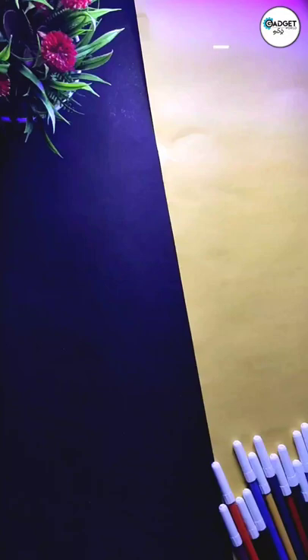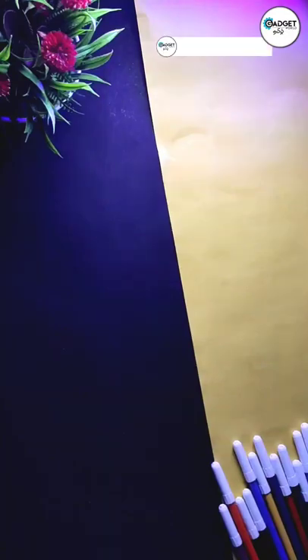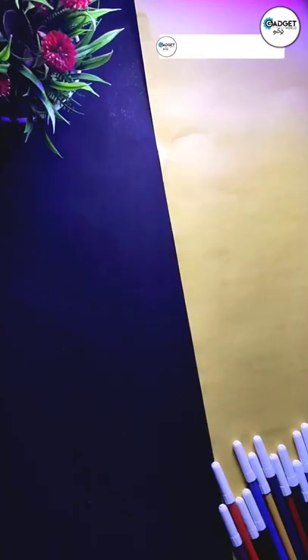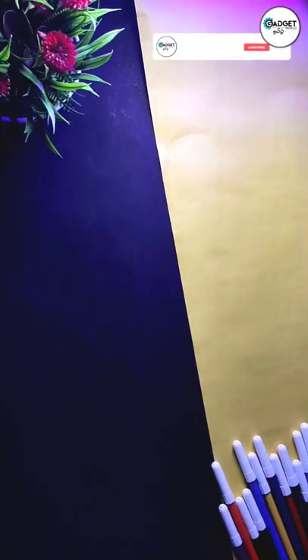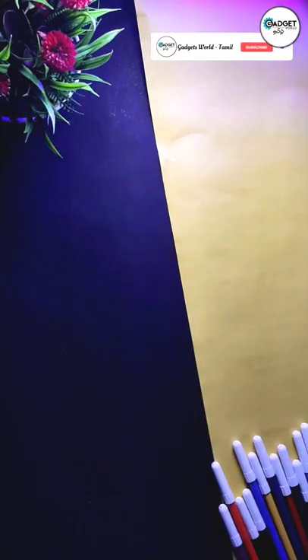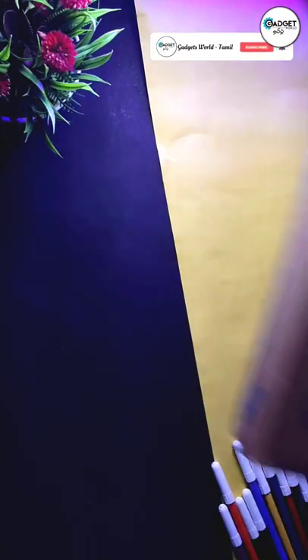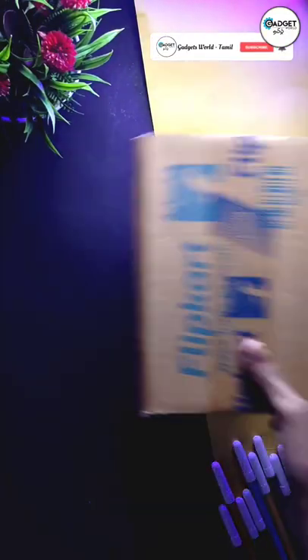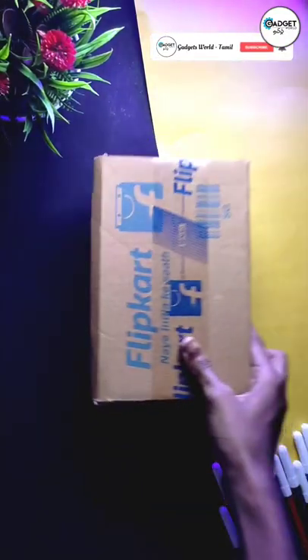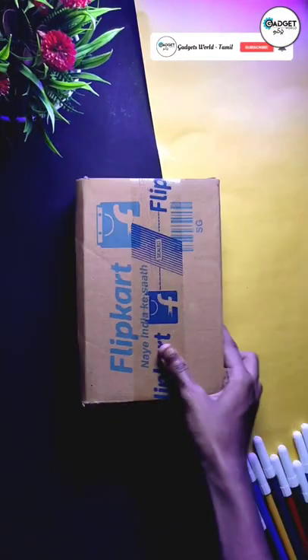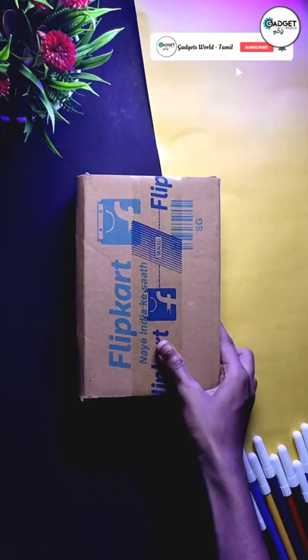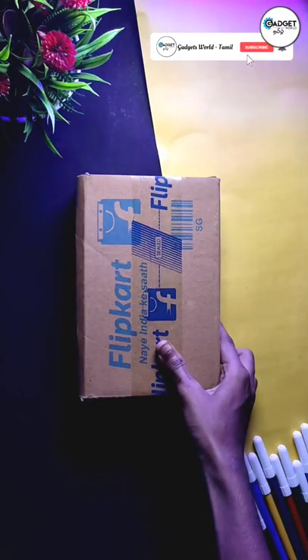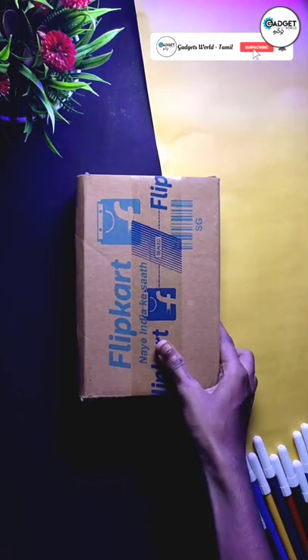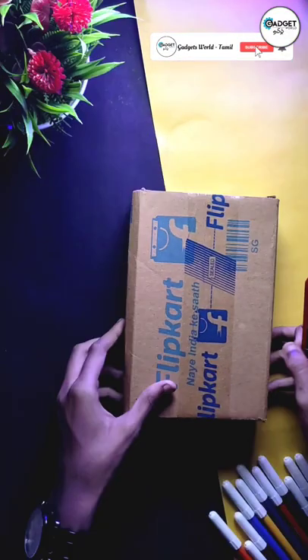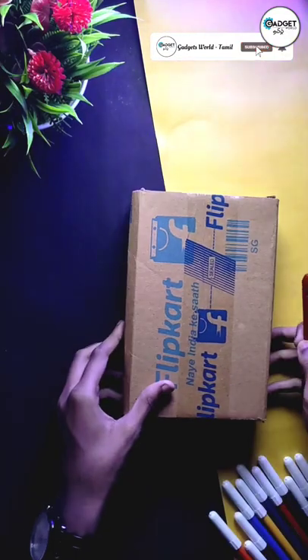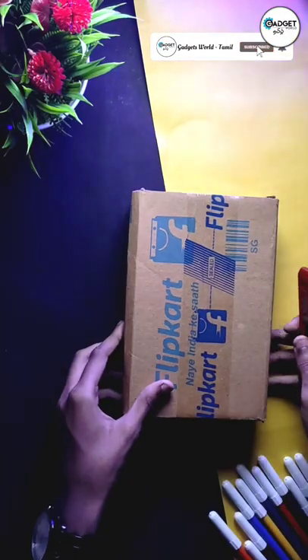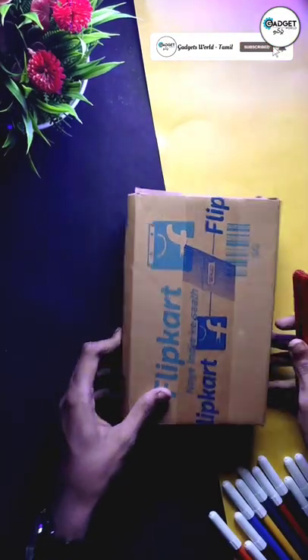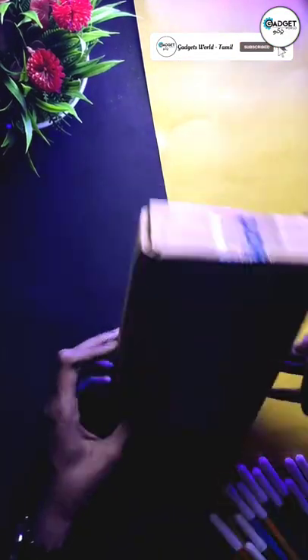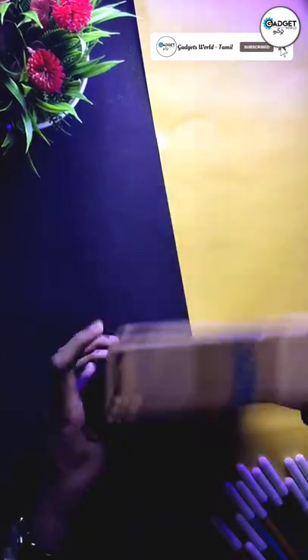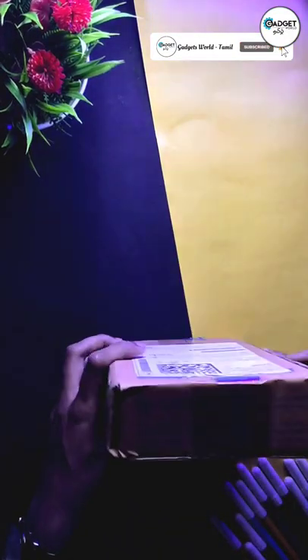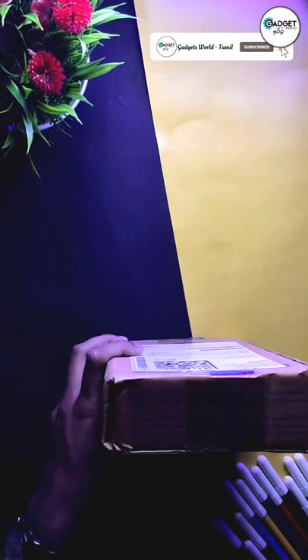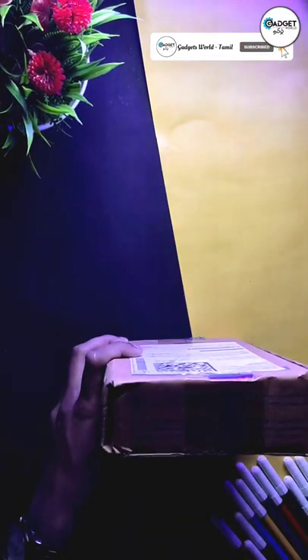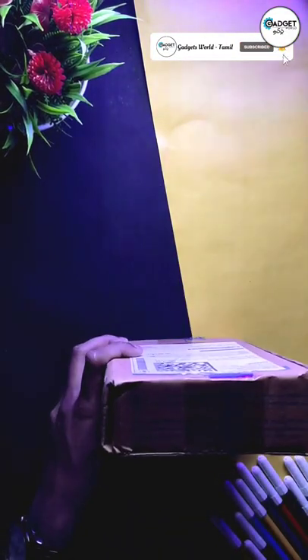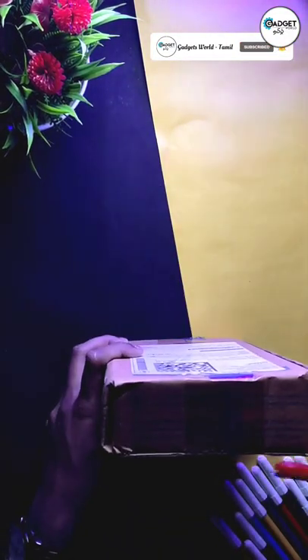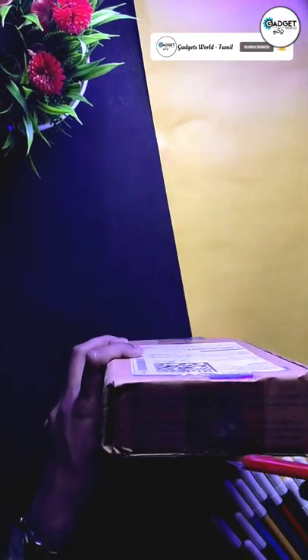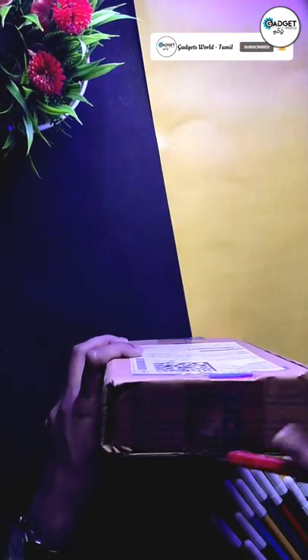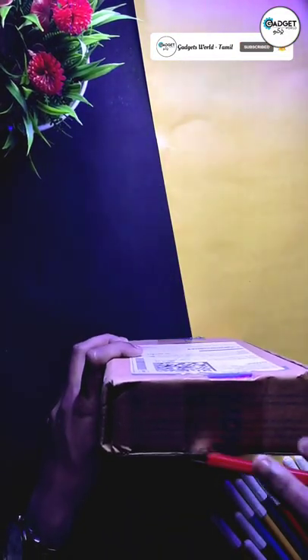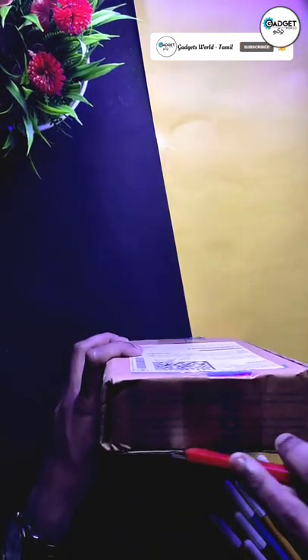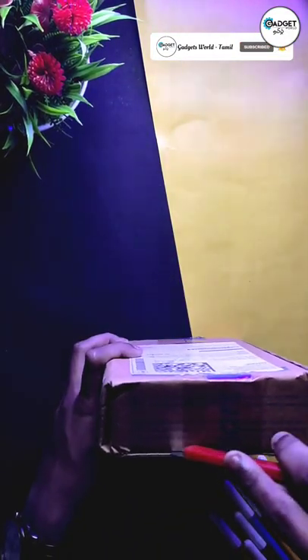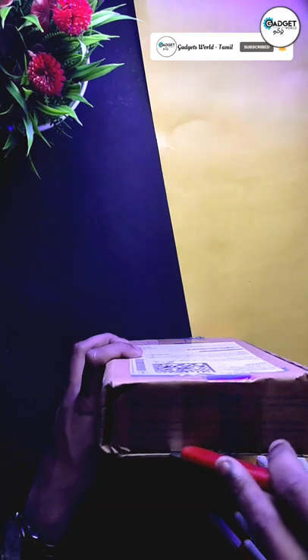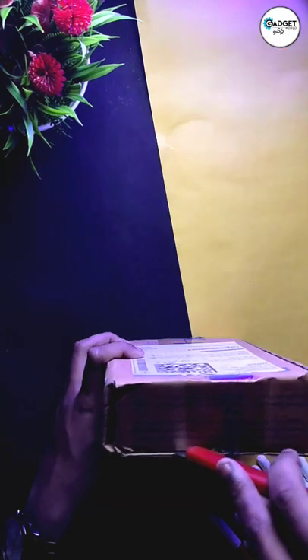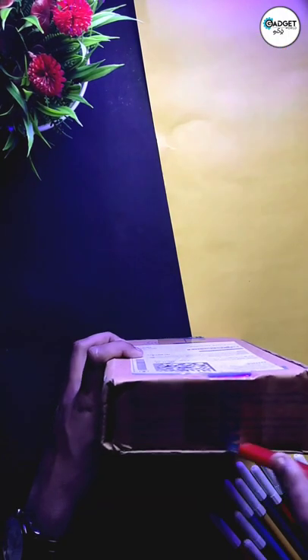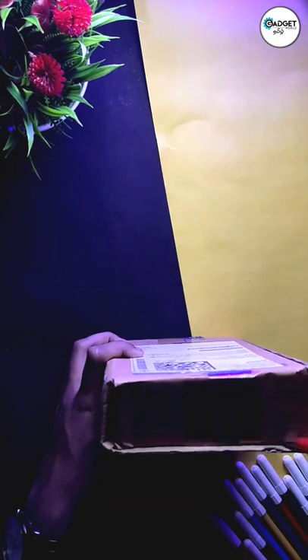Hello guys! I am buying a mic for now. We are going to do an unboxing of a mic.